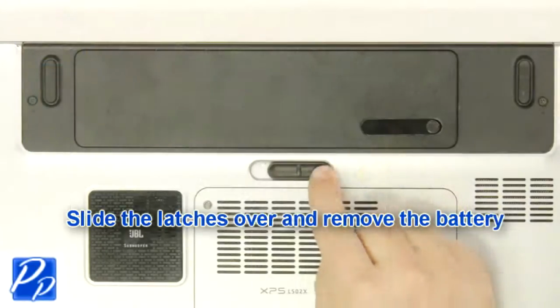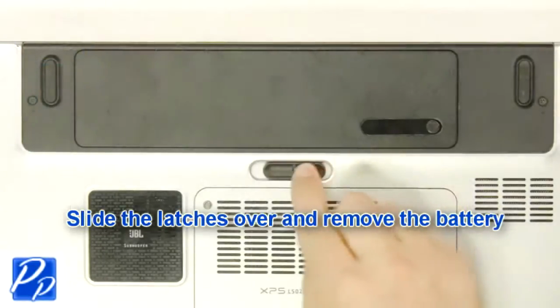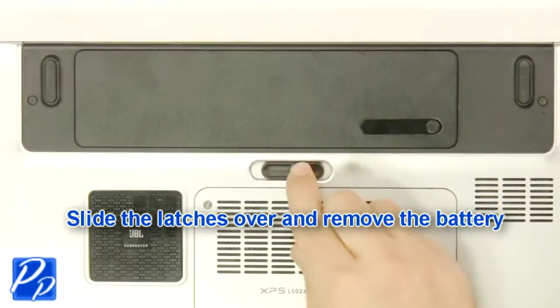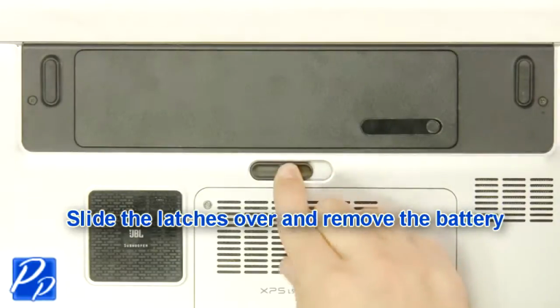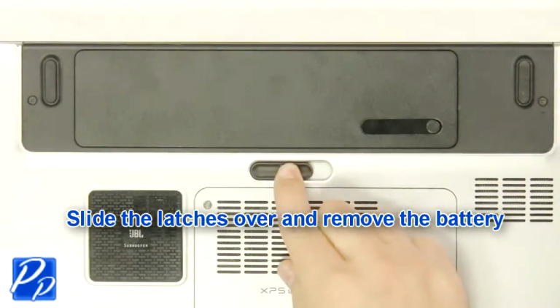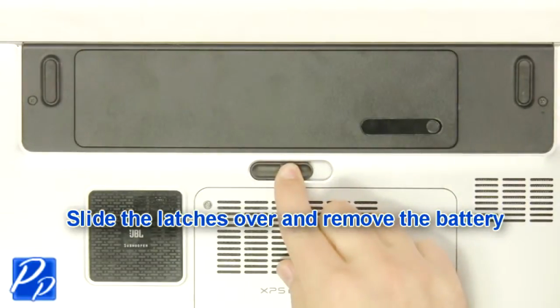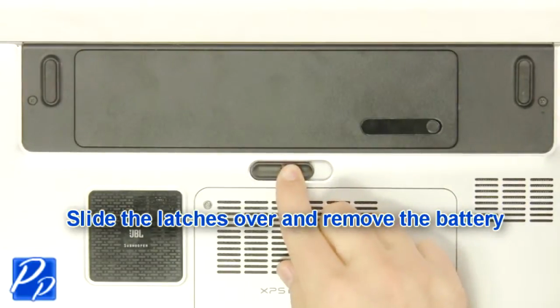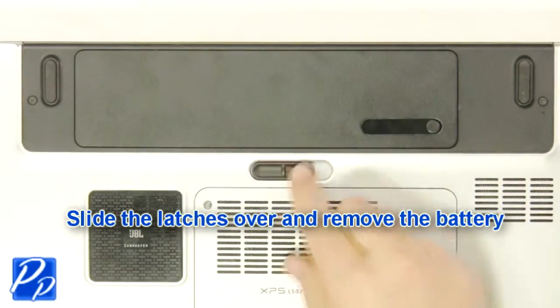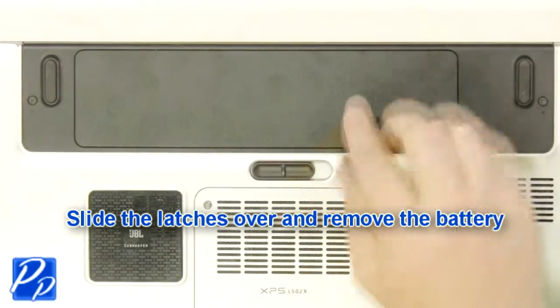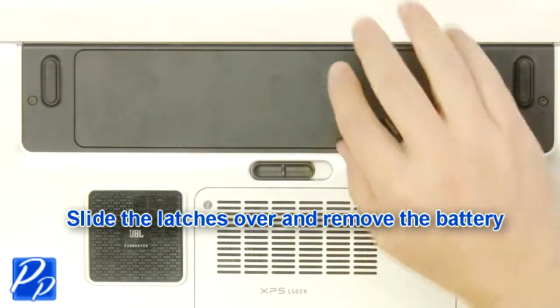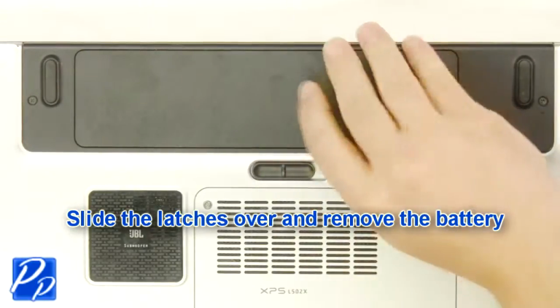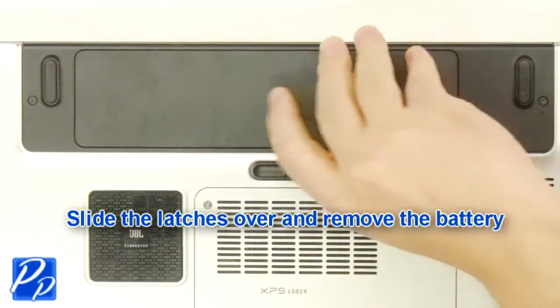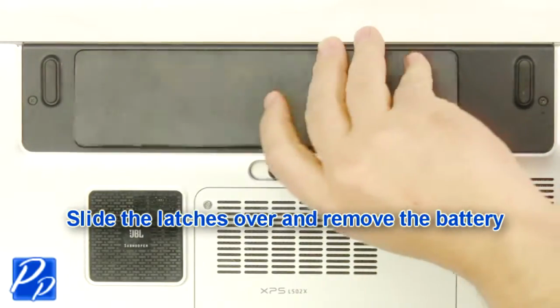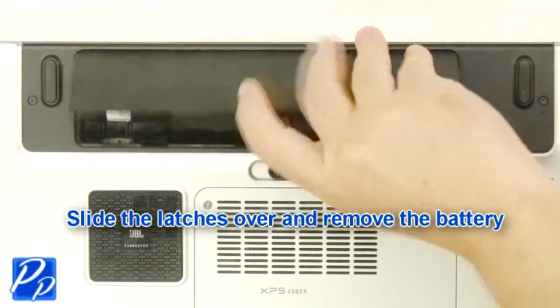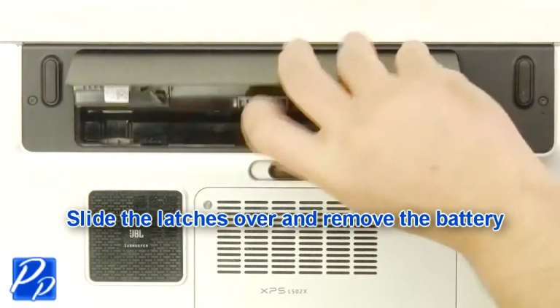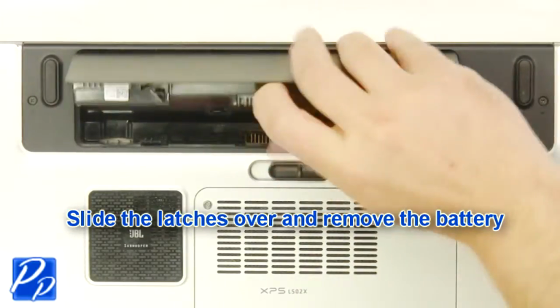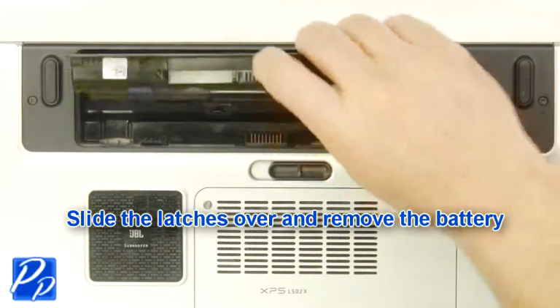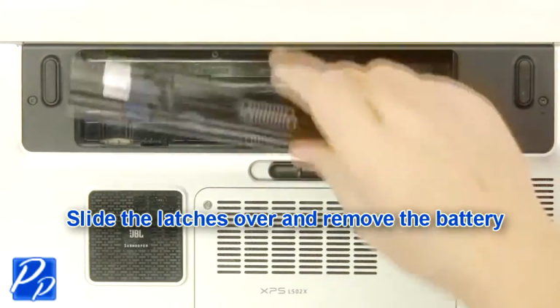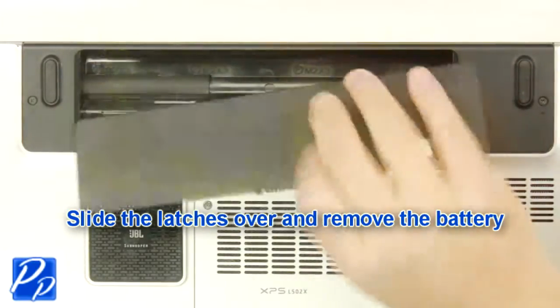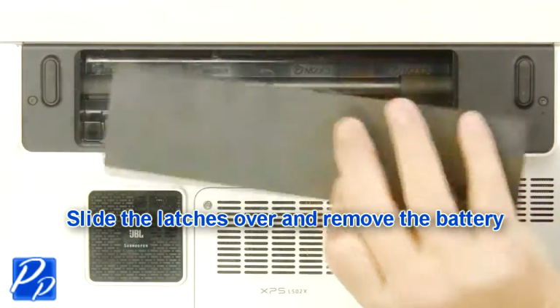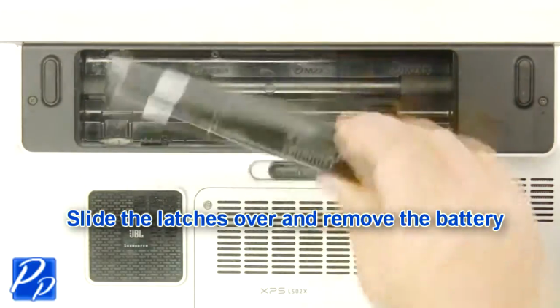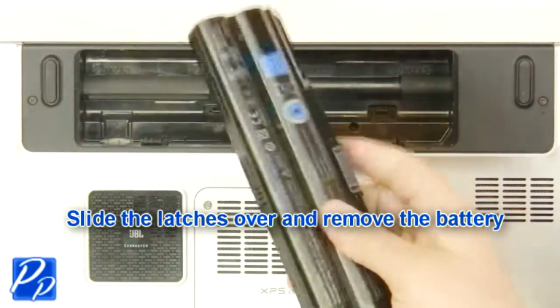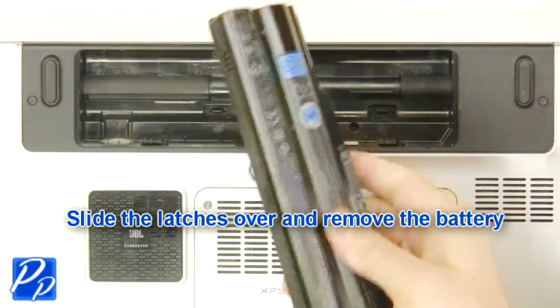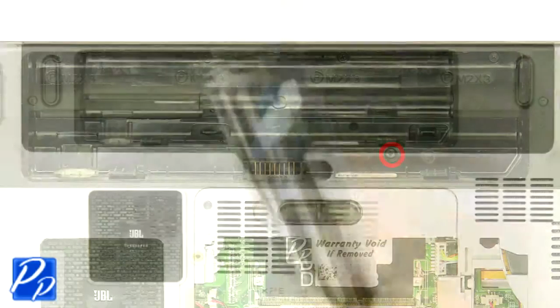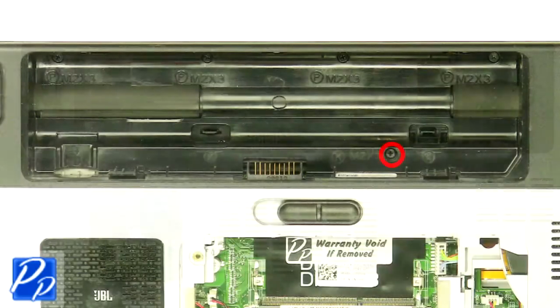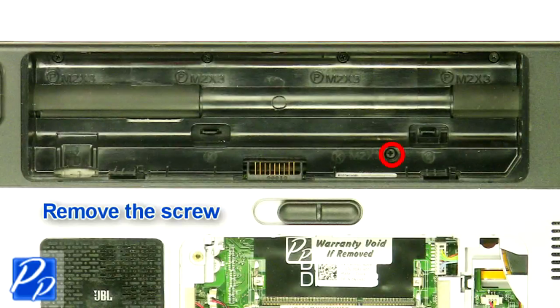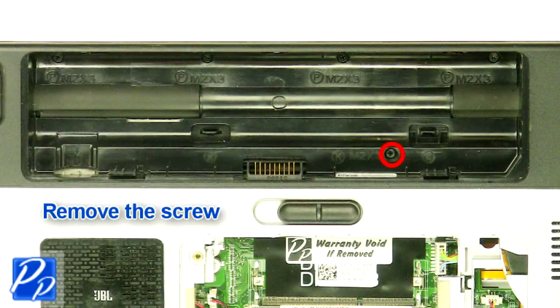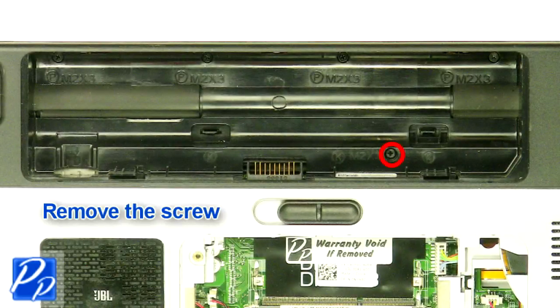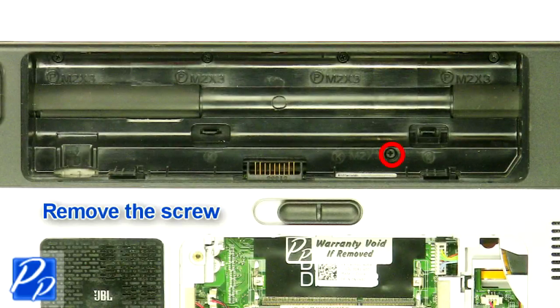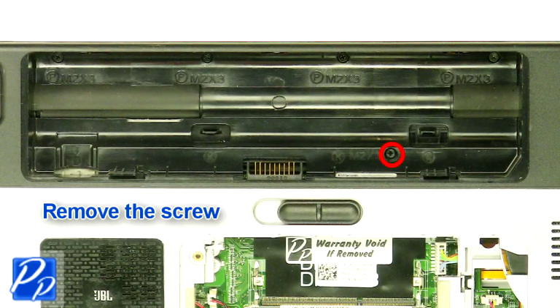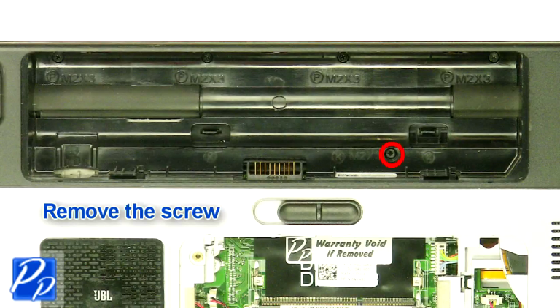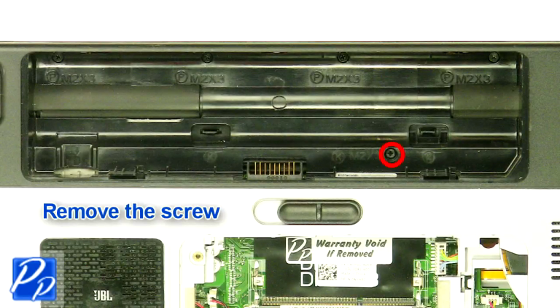Slide the latch over to unlock the battery. Lift the battery out of the laptop. Remove the screw.